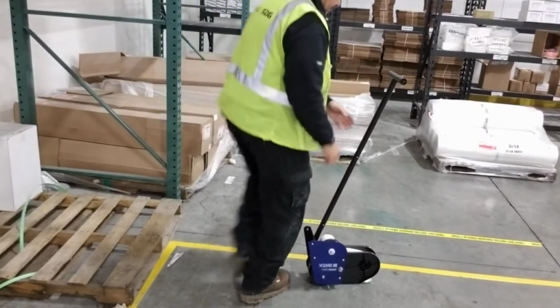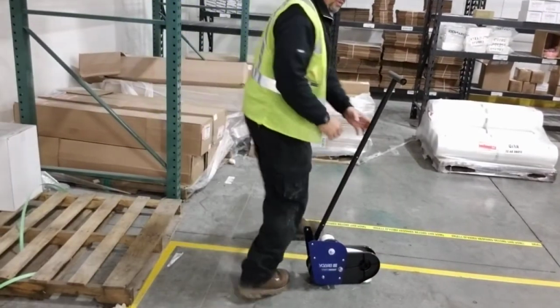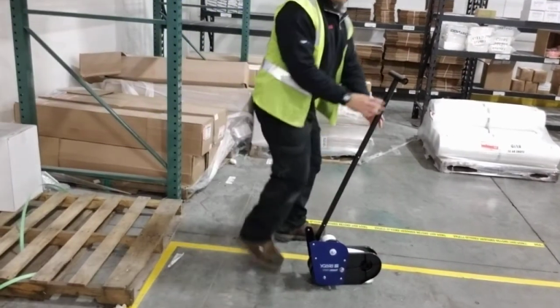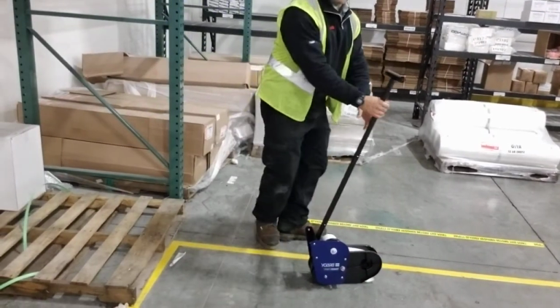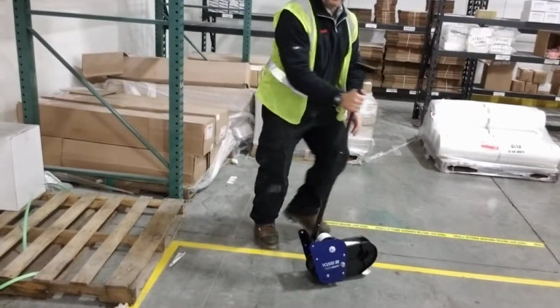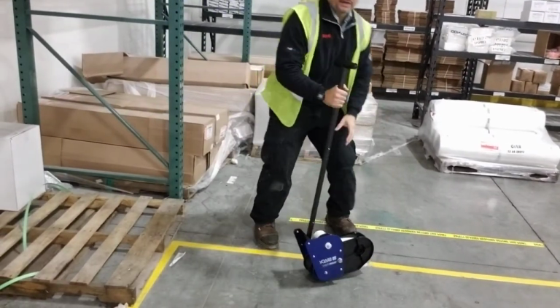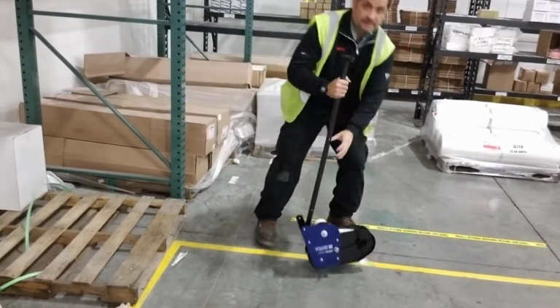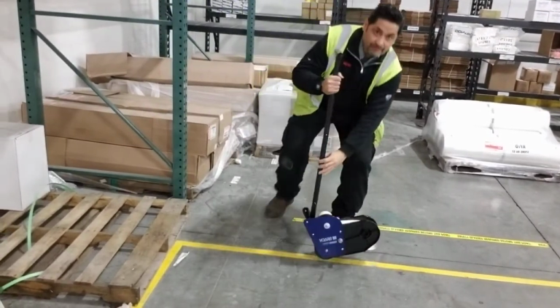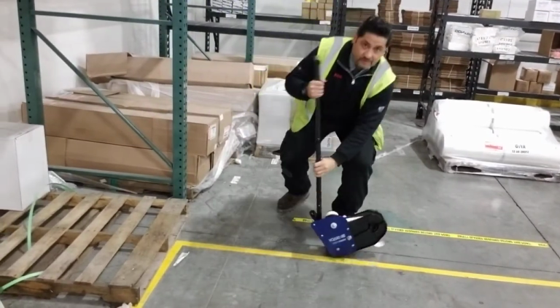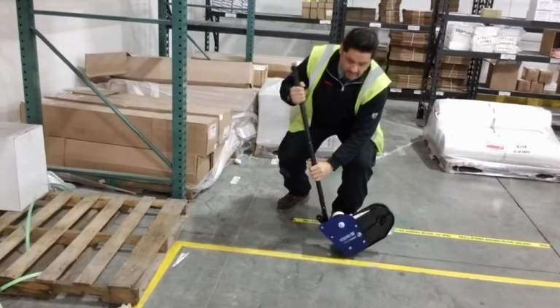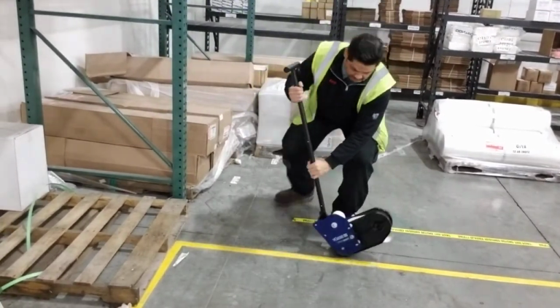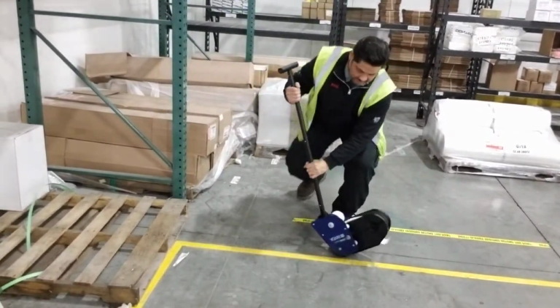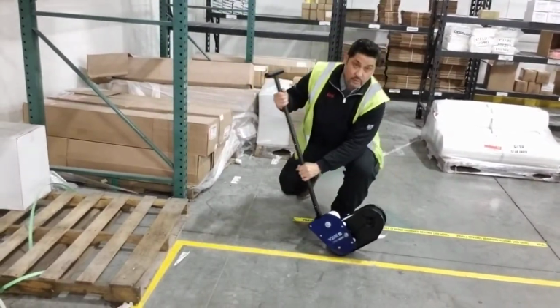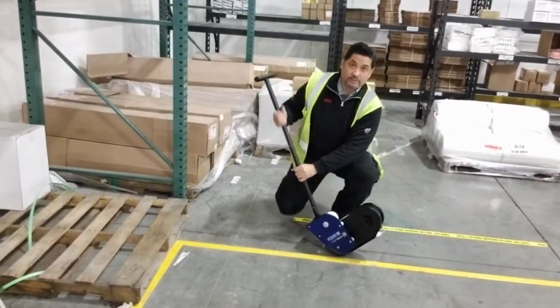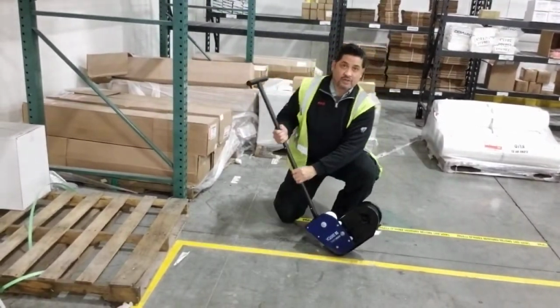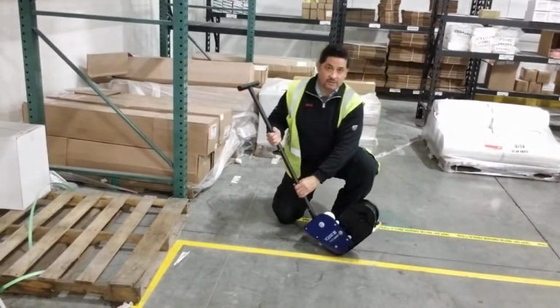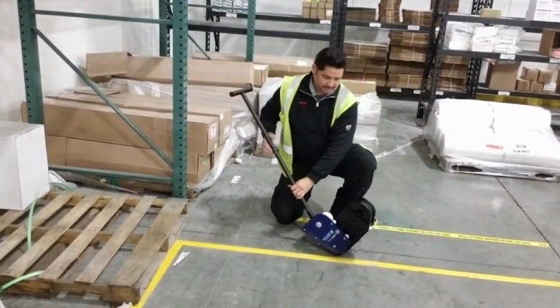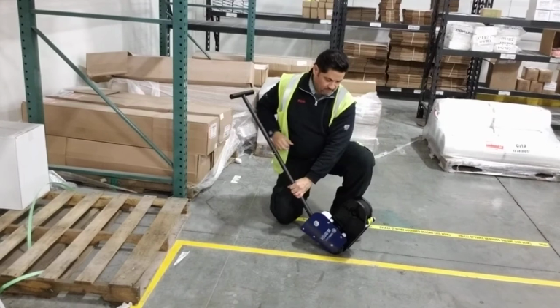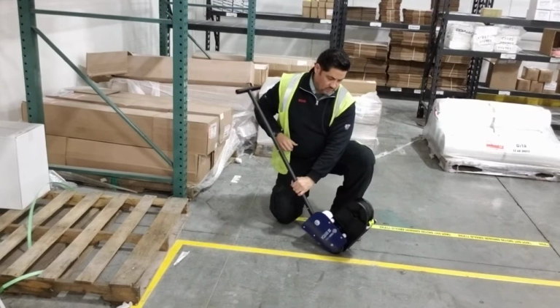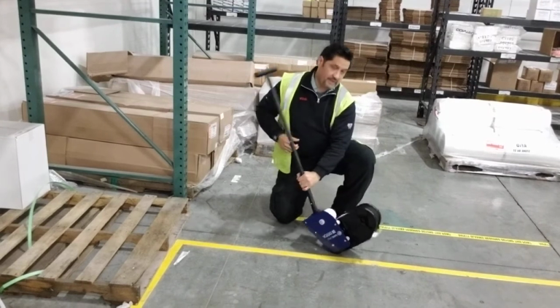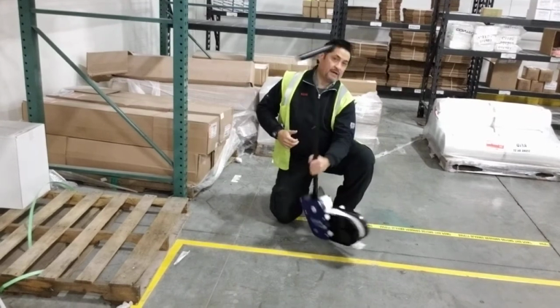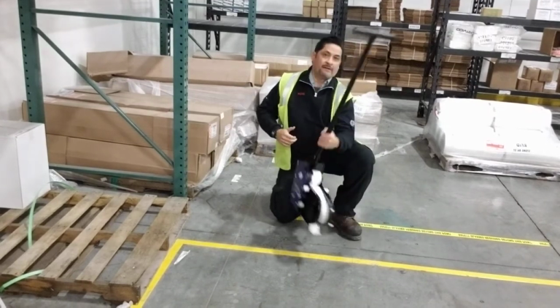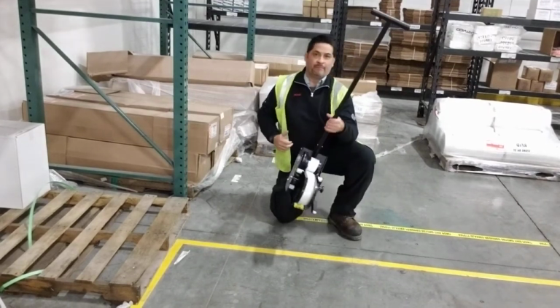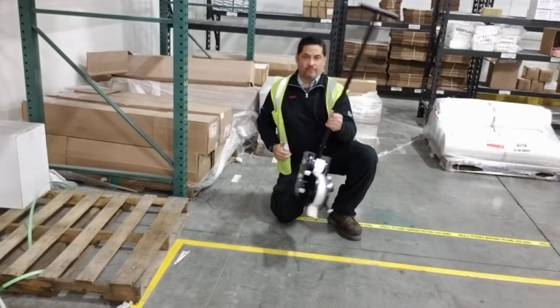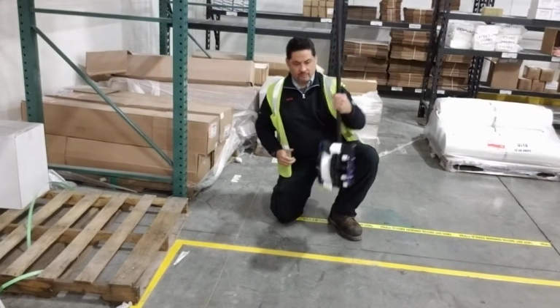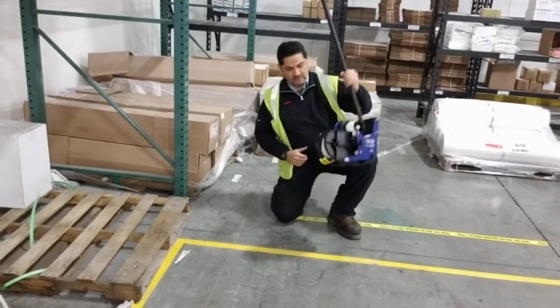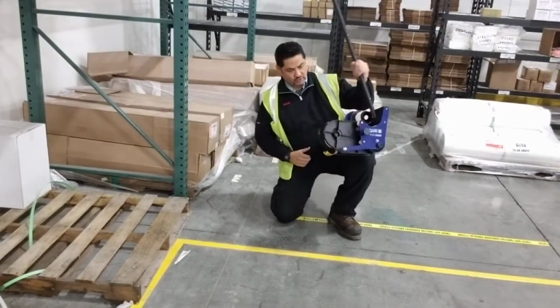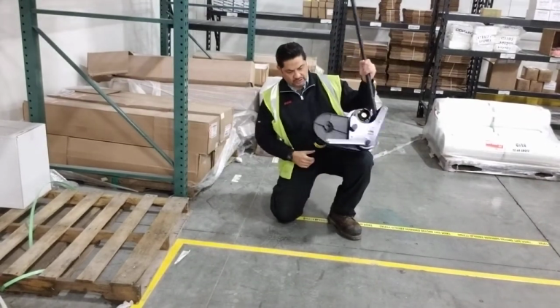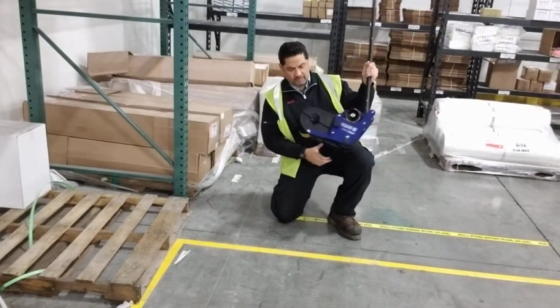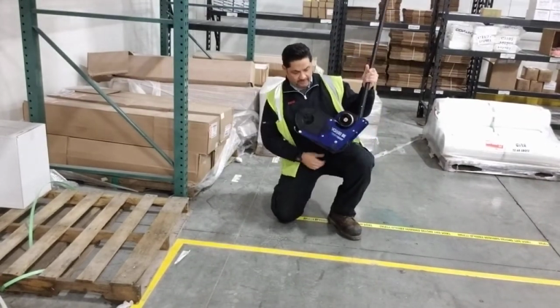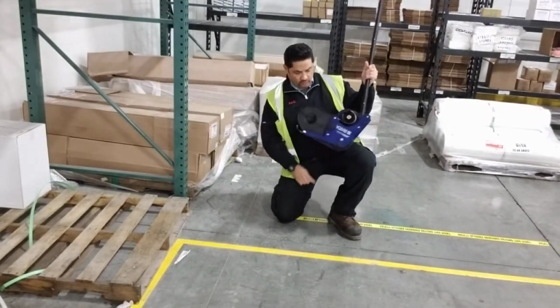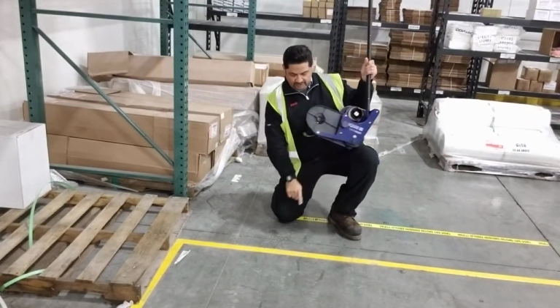Good morning, this is Marco Mena with BGR. Today I'm just showing some of my floor tape.